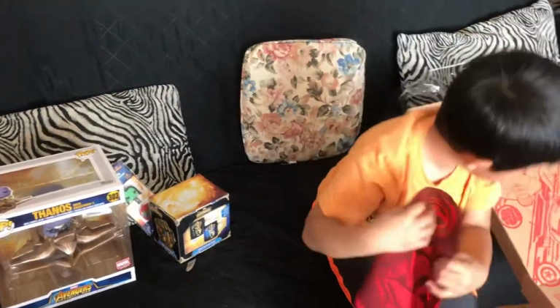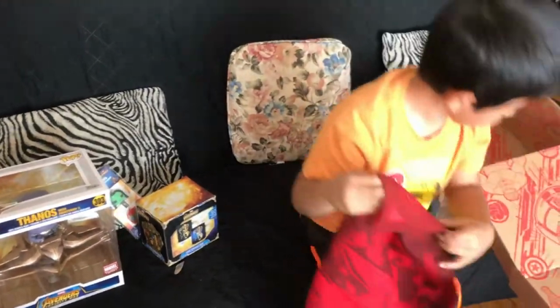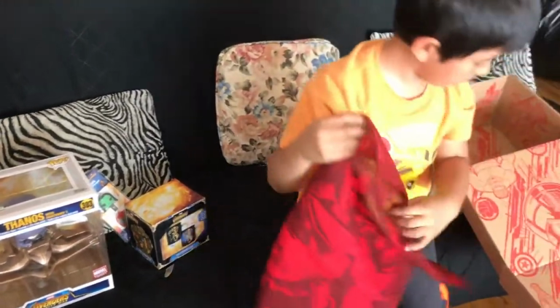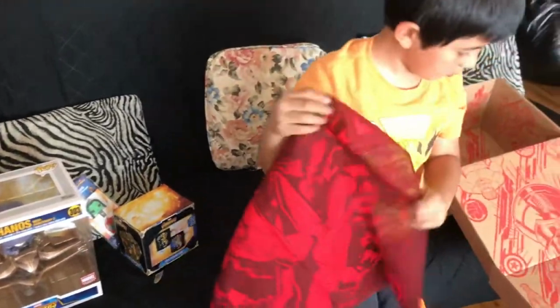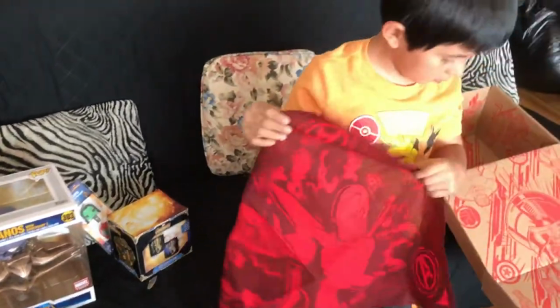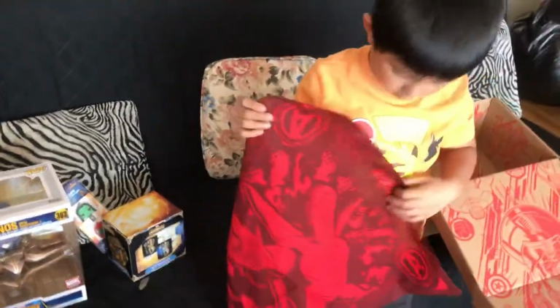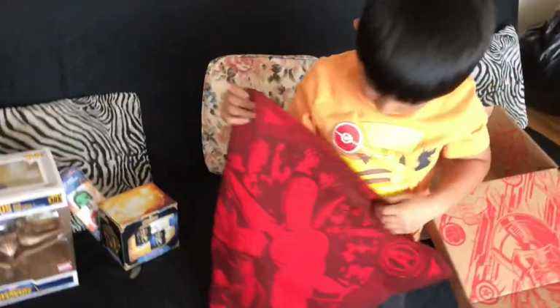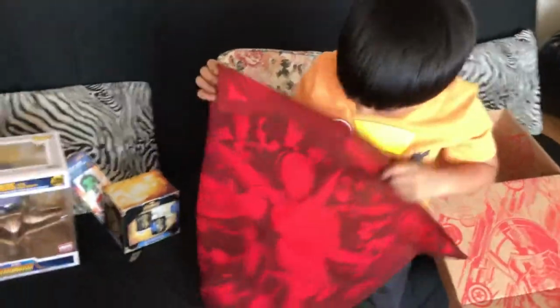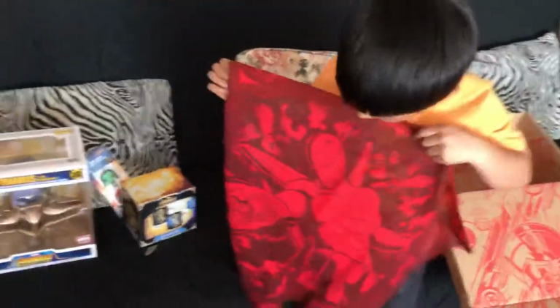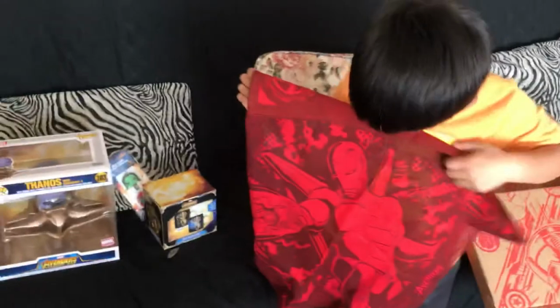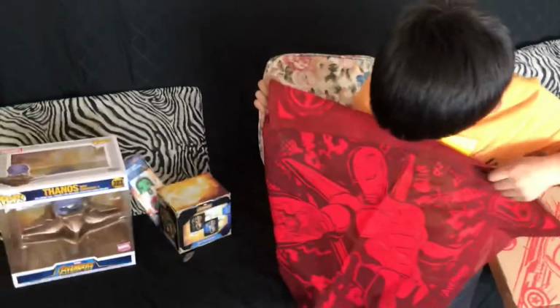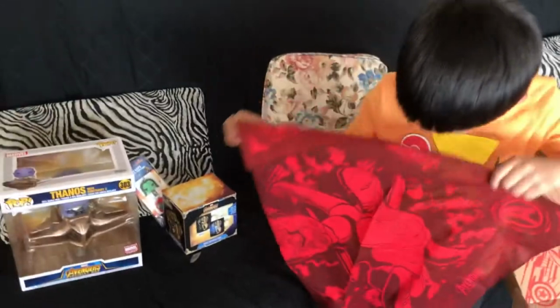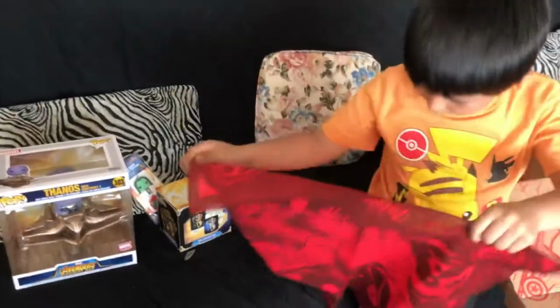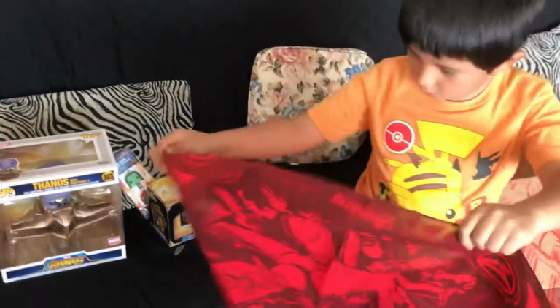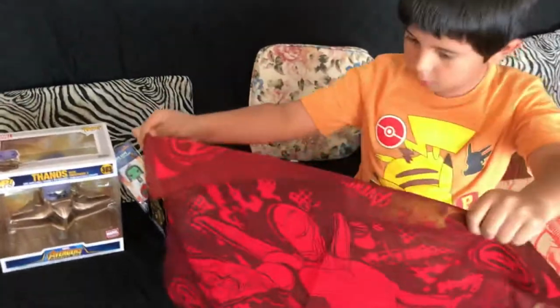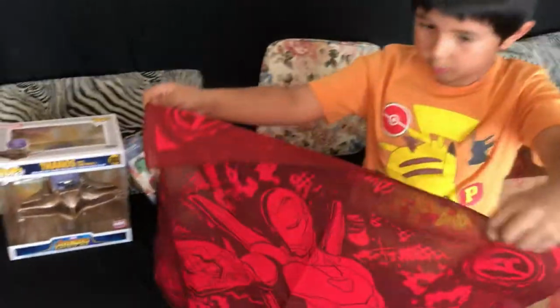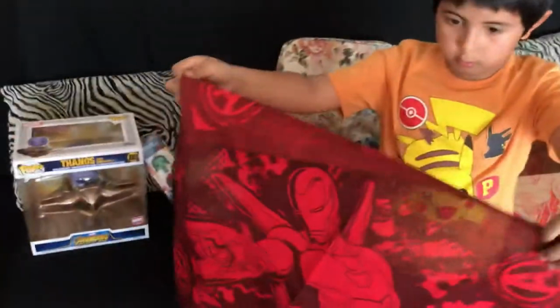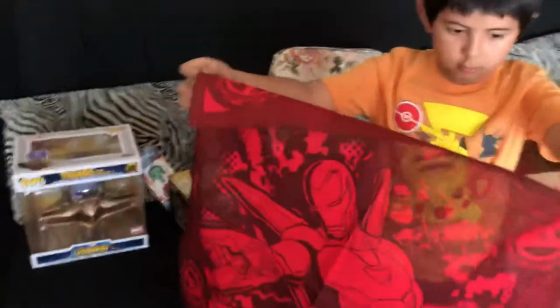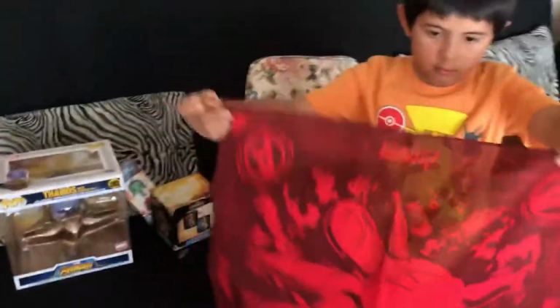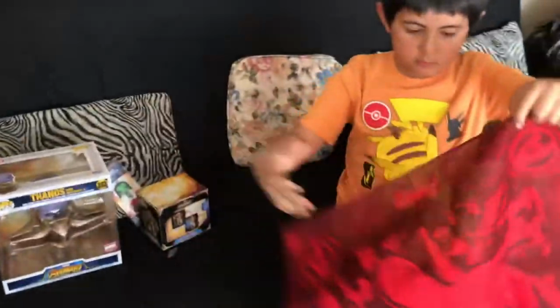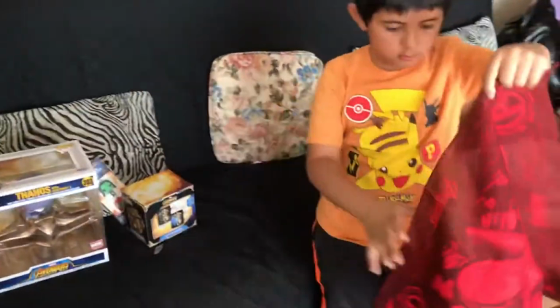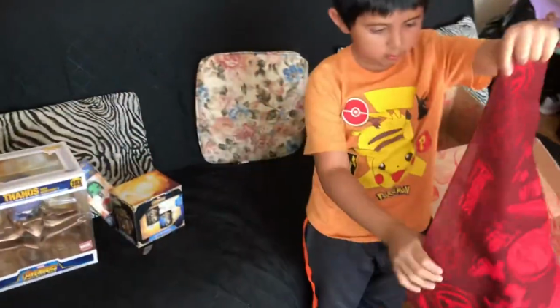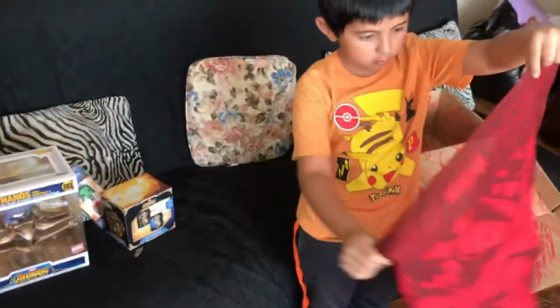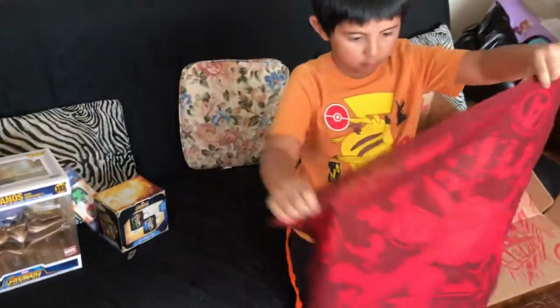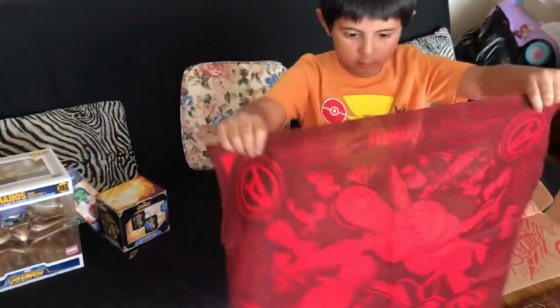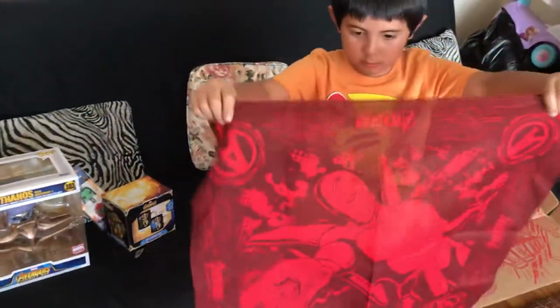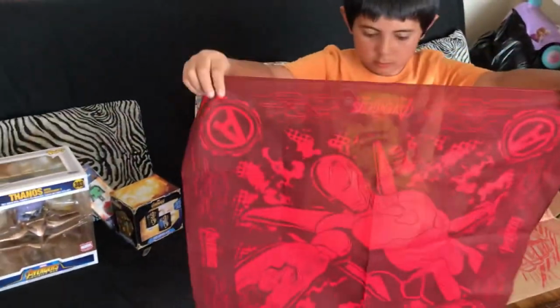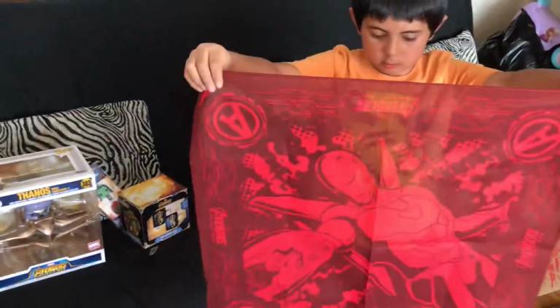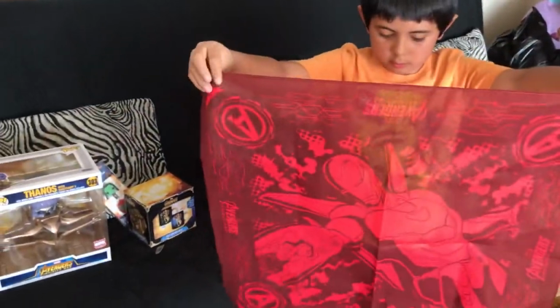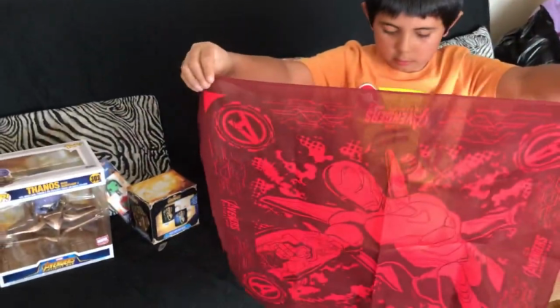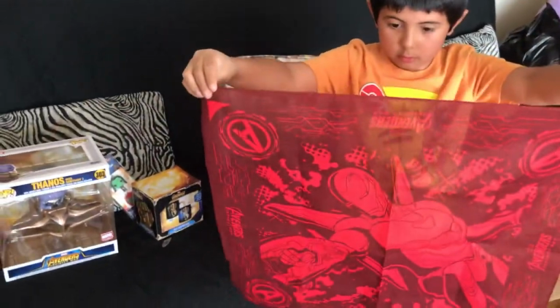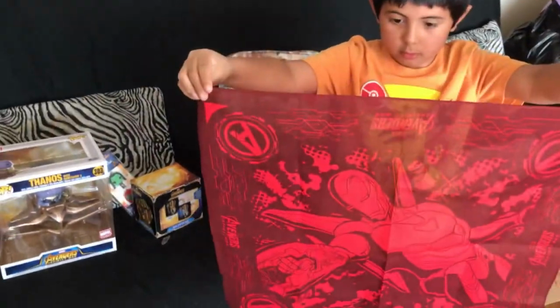So I ordered two — a large and a small — because this is the last box. And we didn't even get a t-shirt.